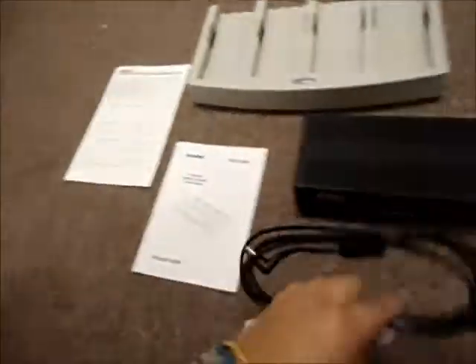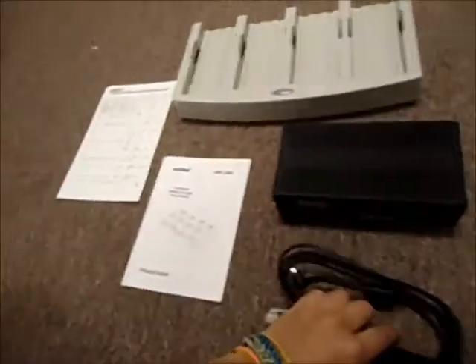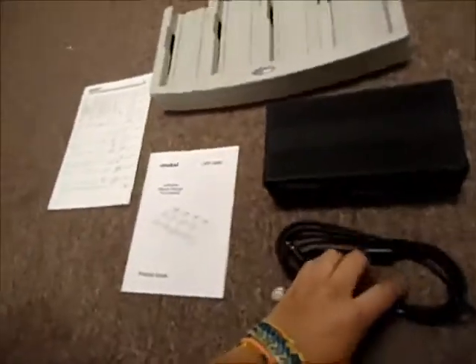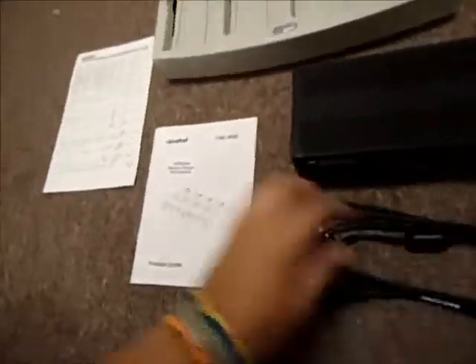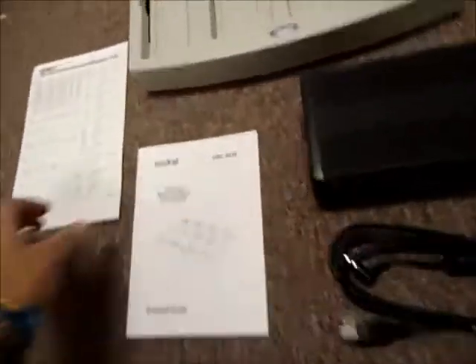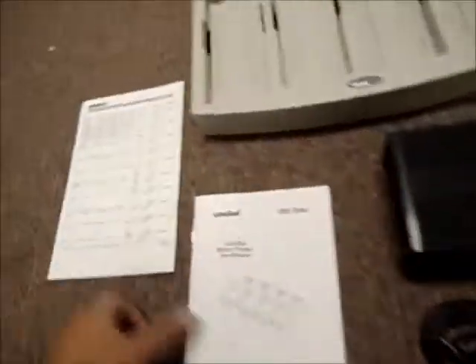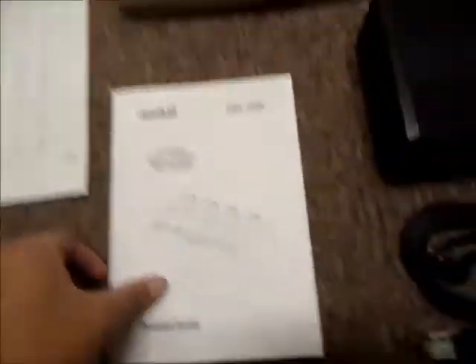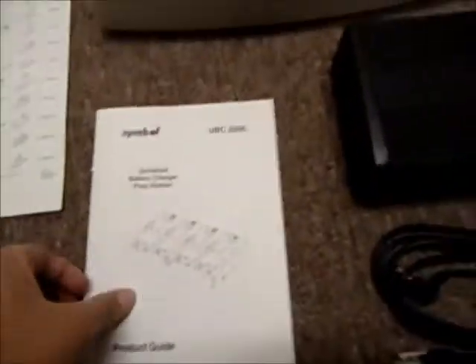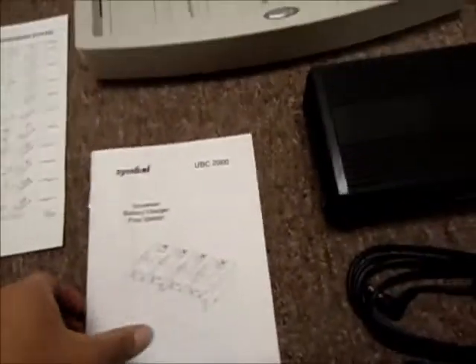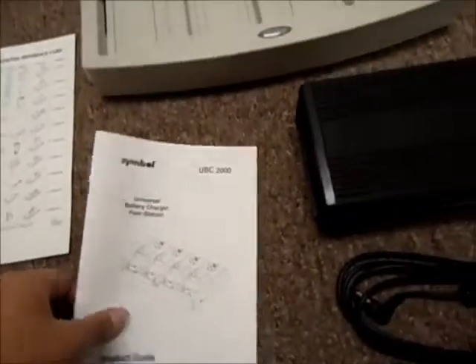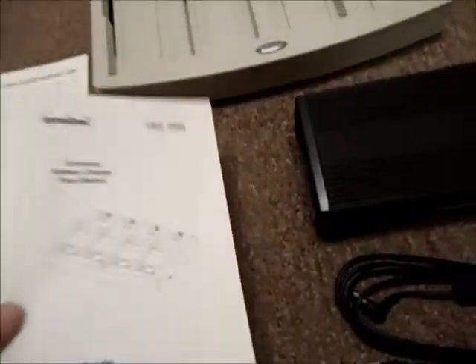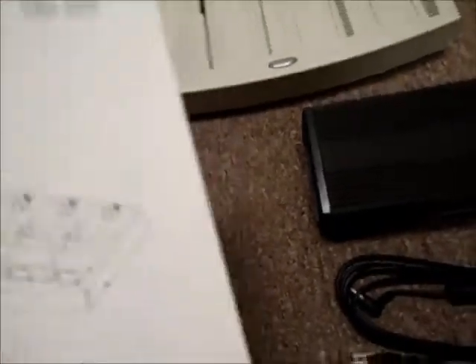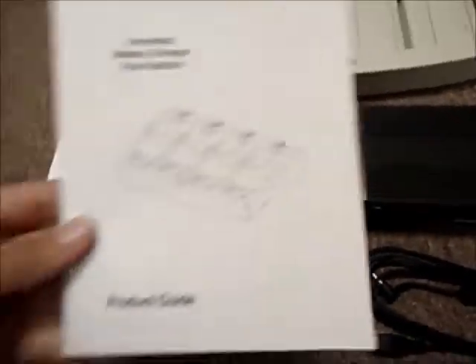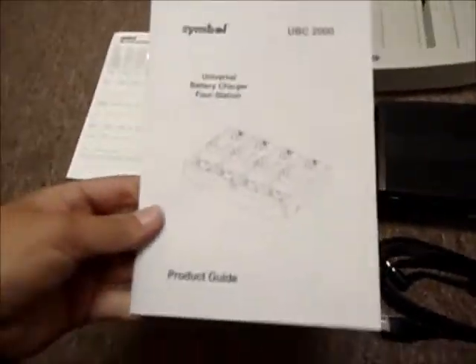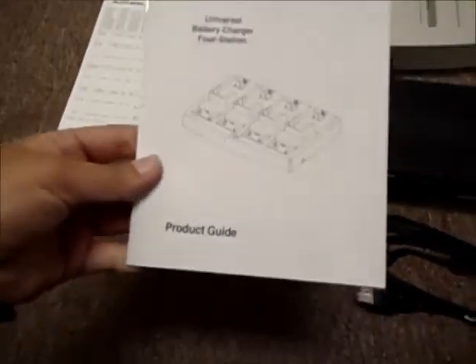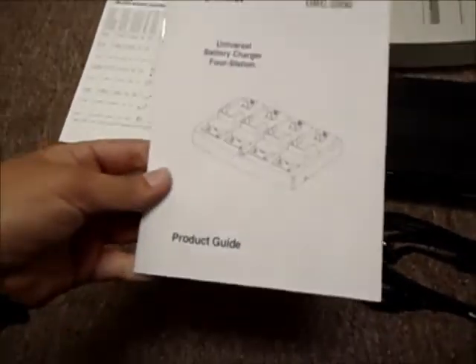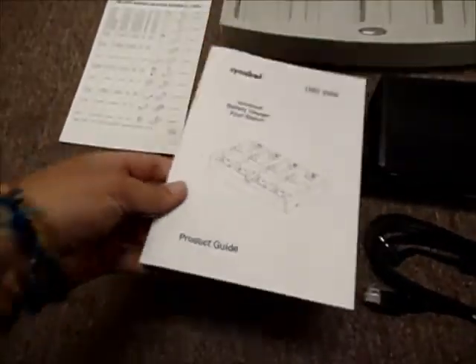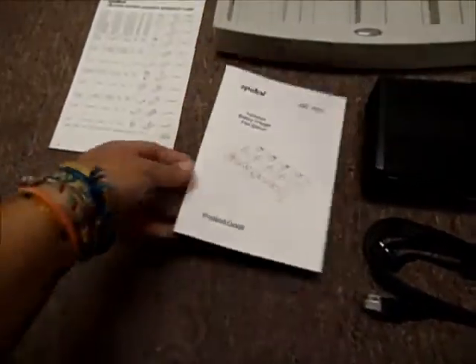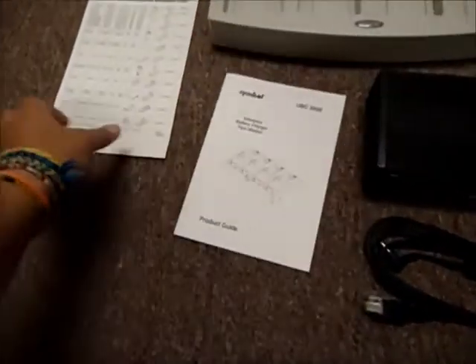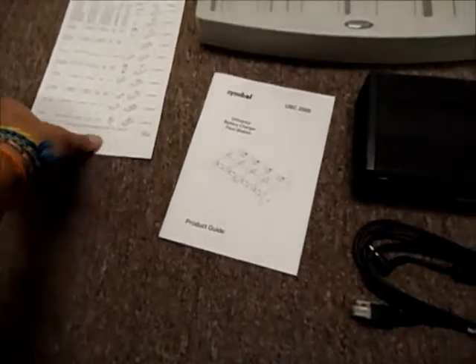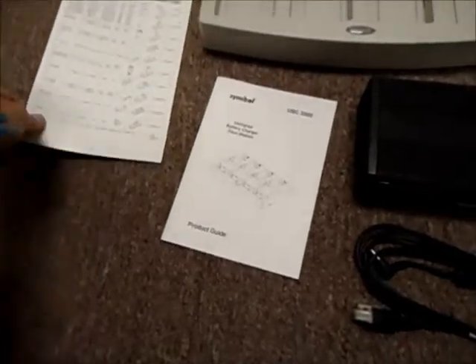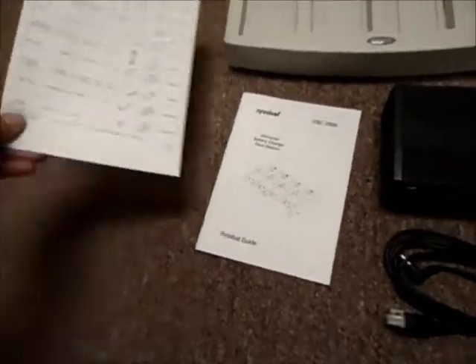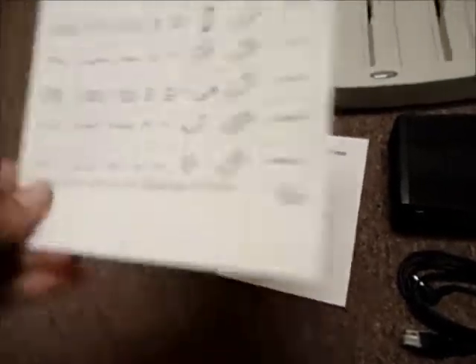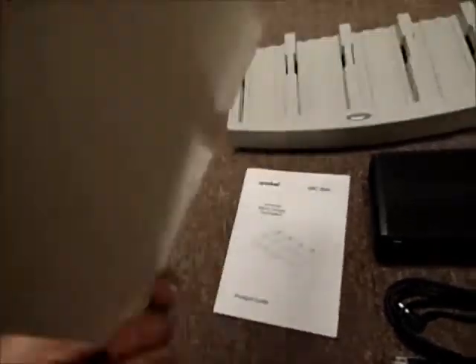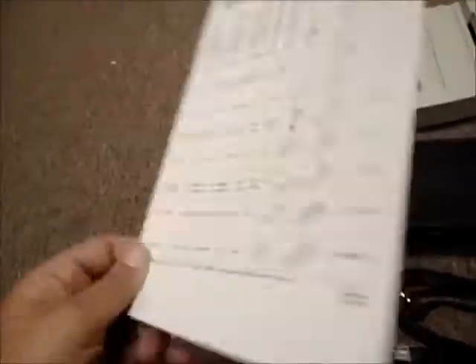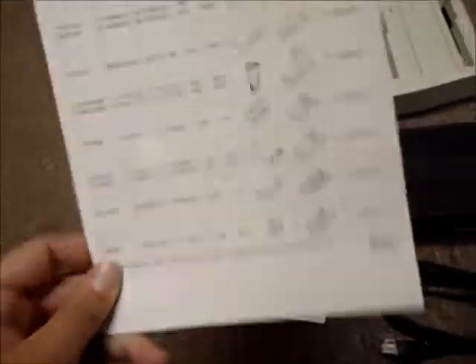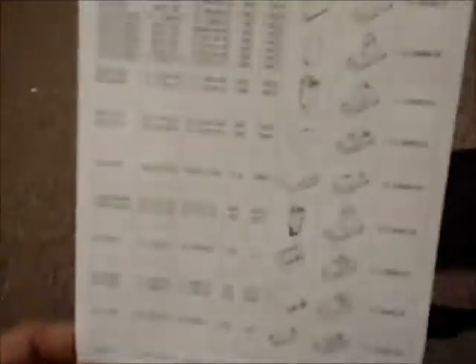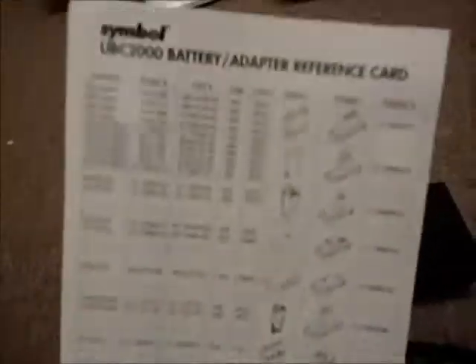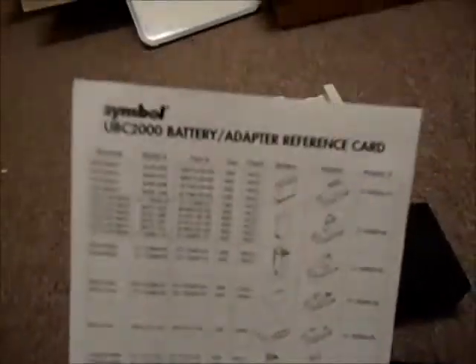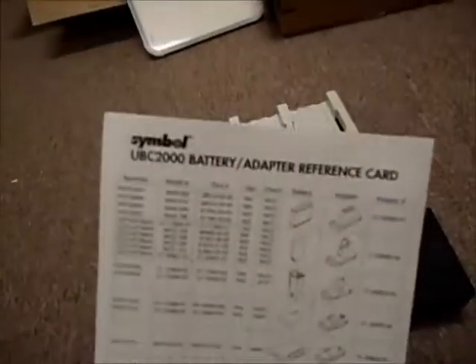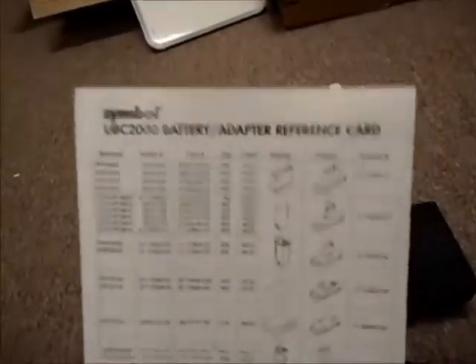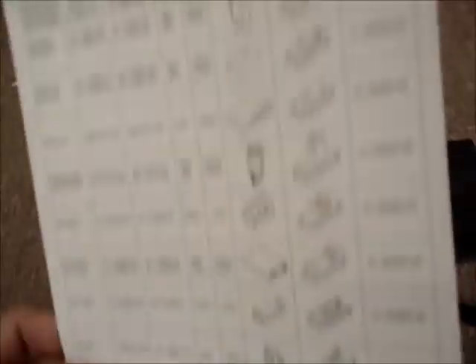The documentation is included as well. A little project guide and a little reference card is always nifty.